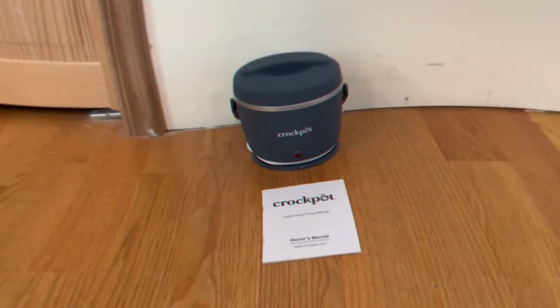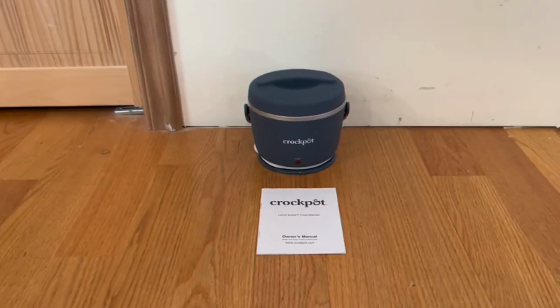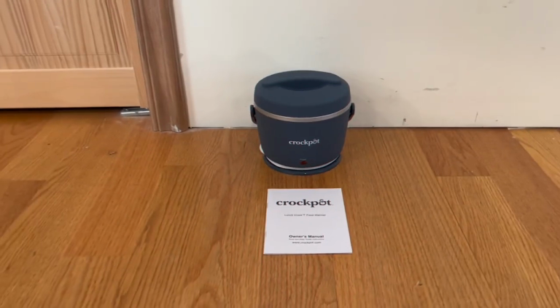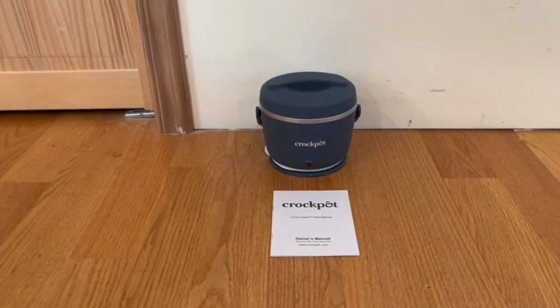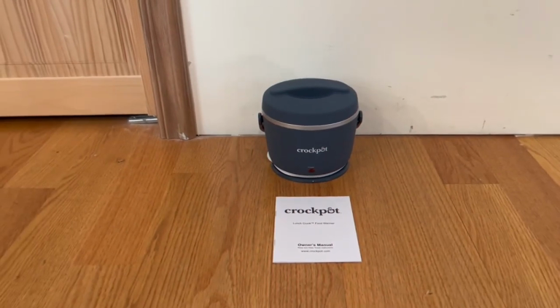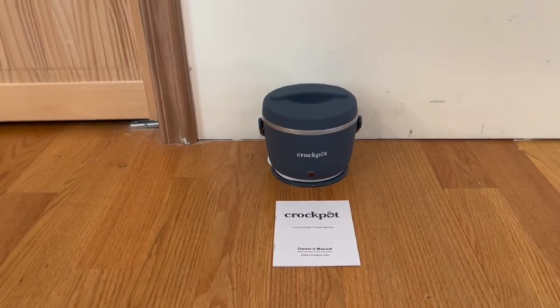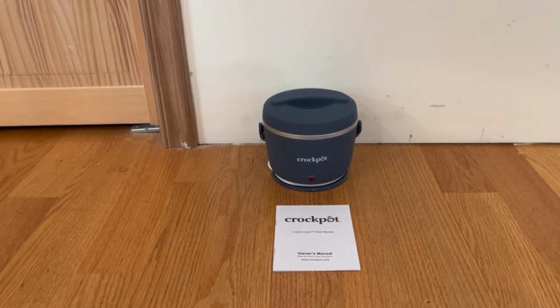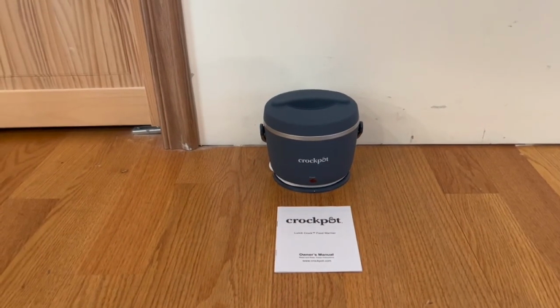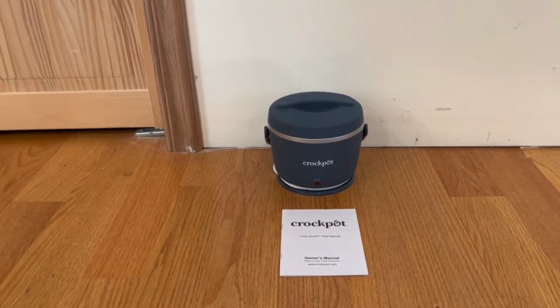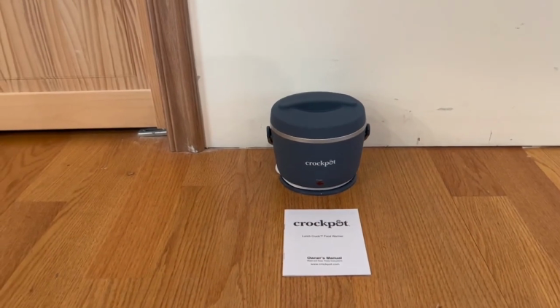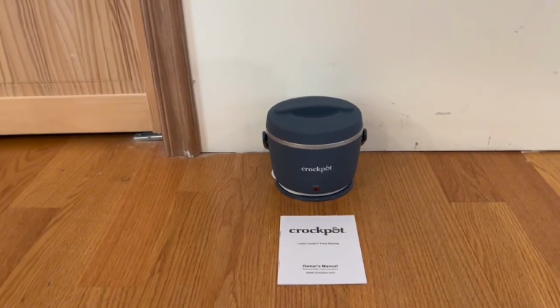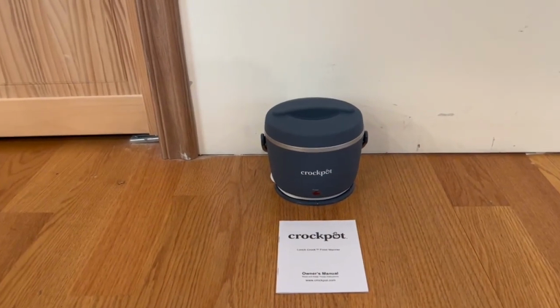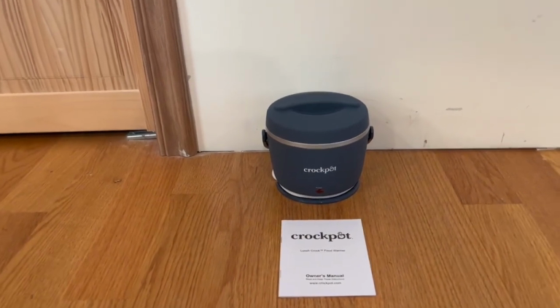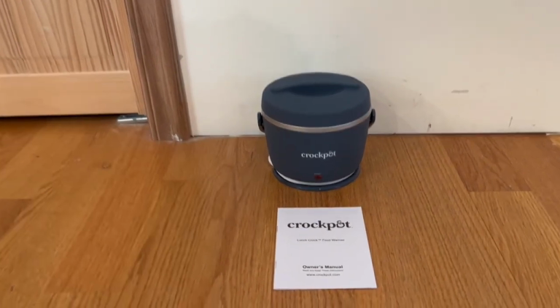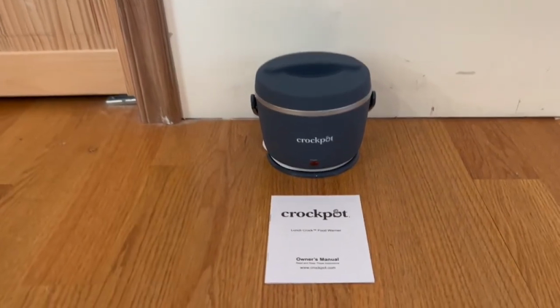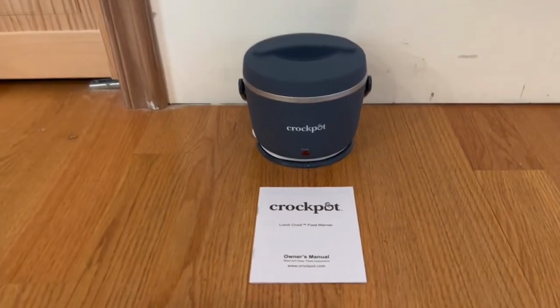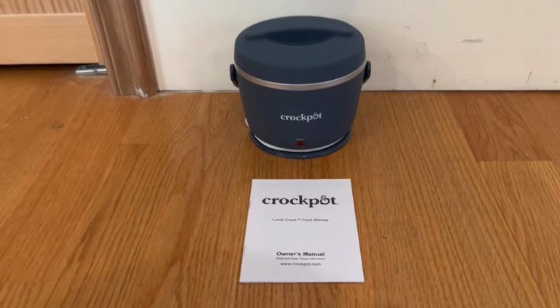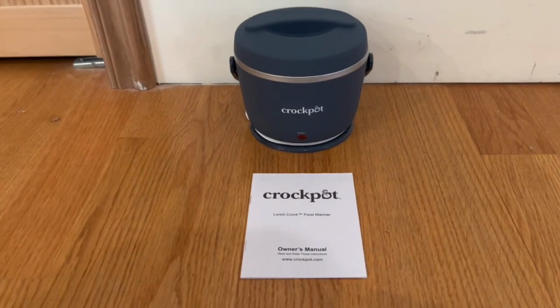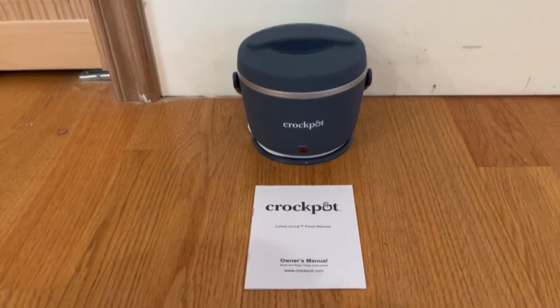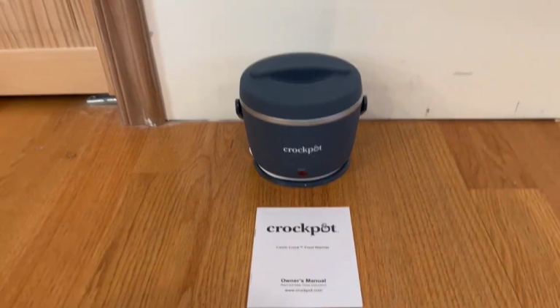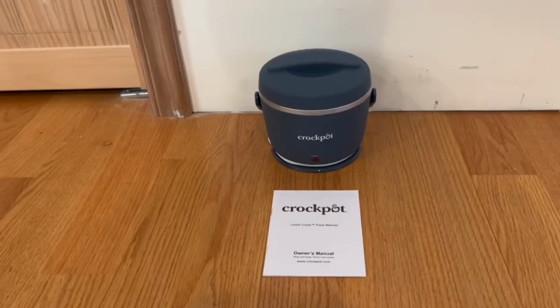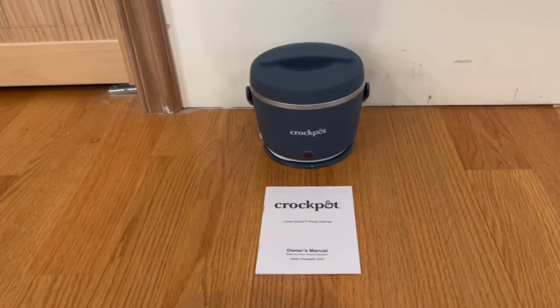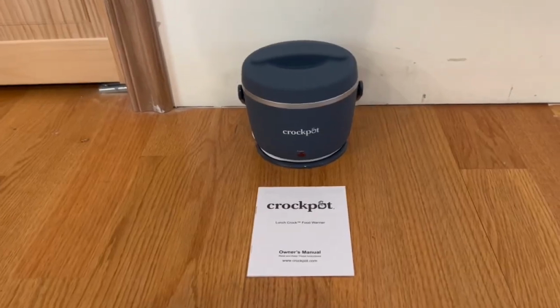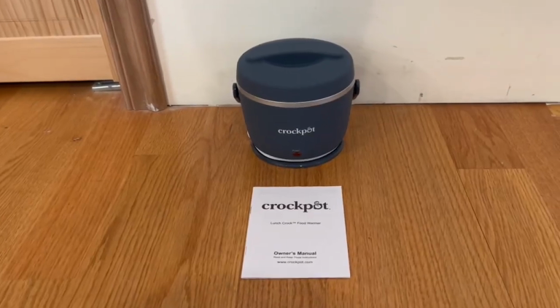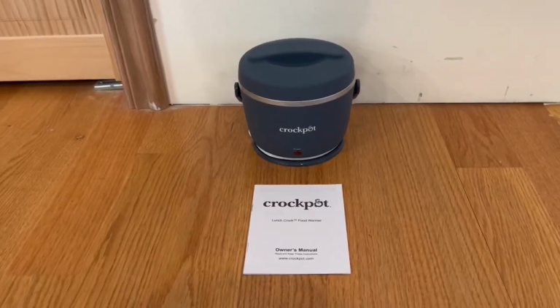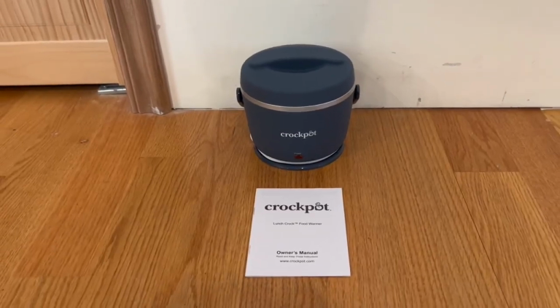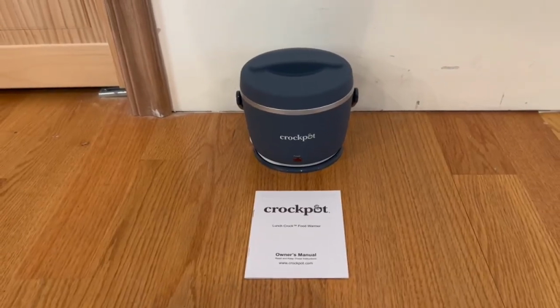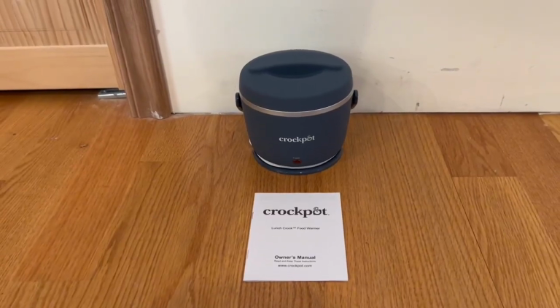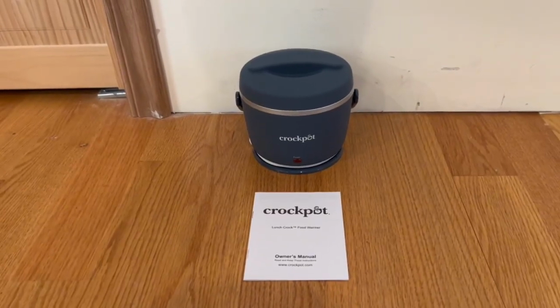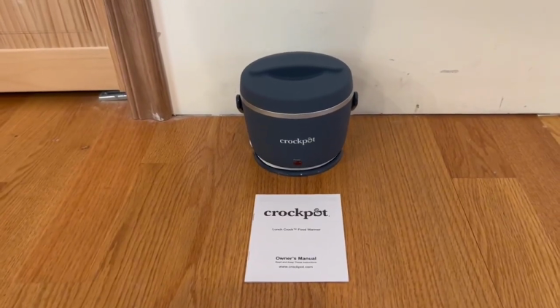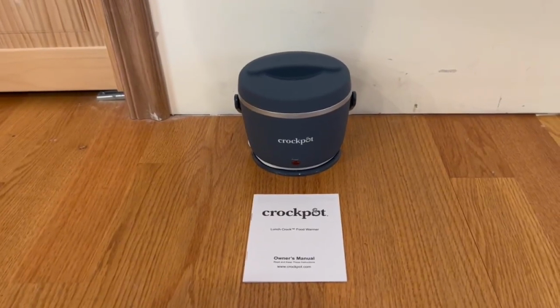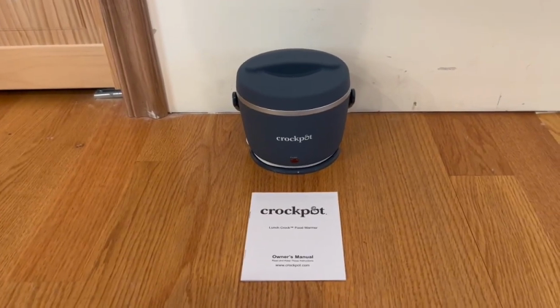Alrighty guys, so this is everything that comes inside of the box. We do actually have the owner's manual, and we do actually have the crockpot lunch crock.